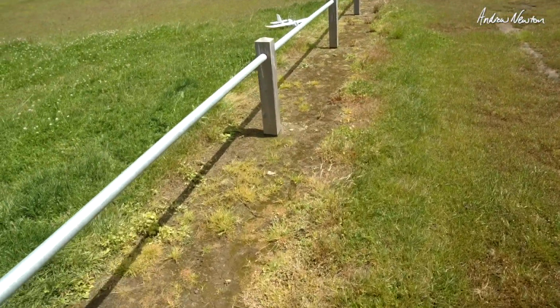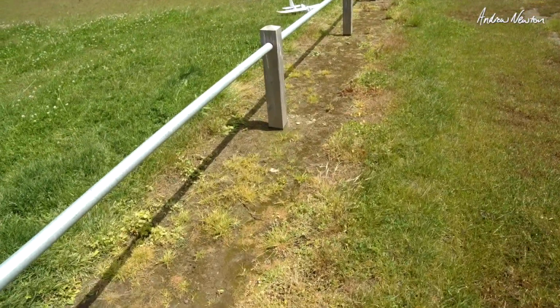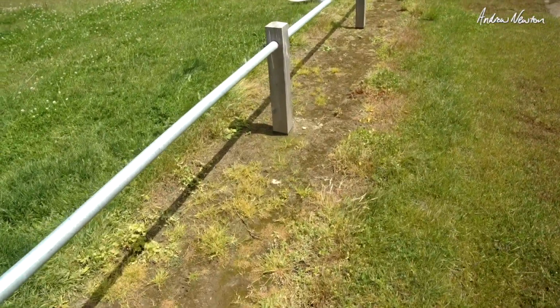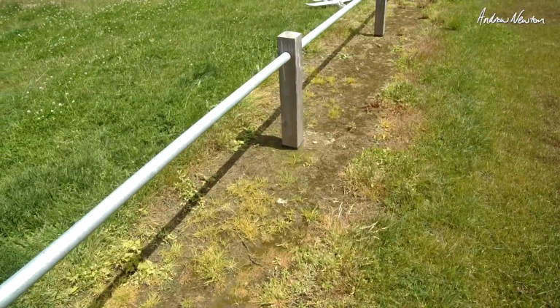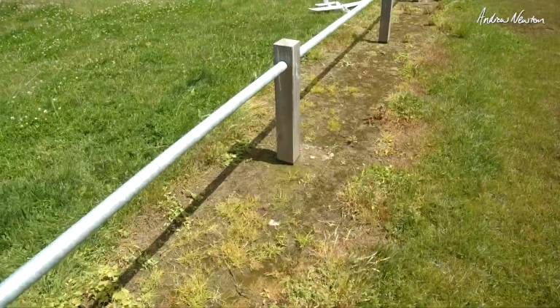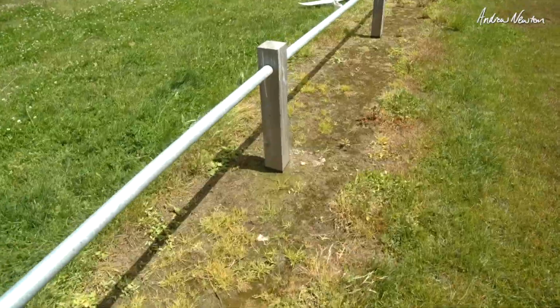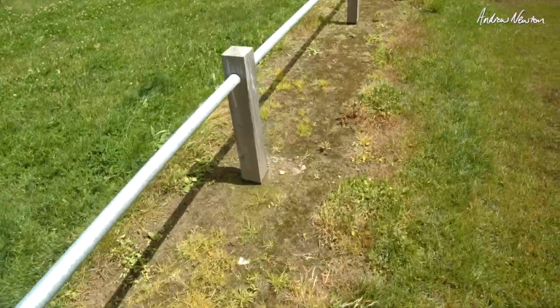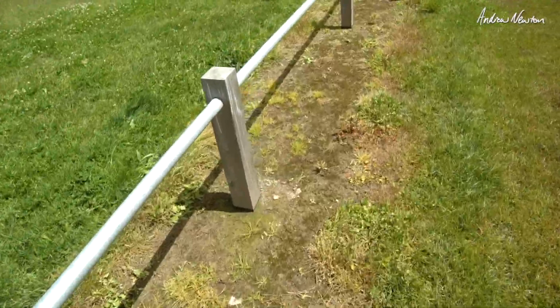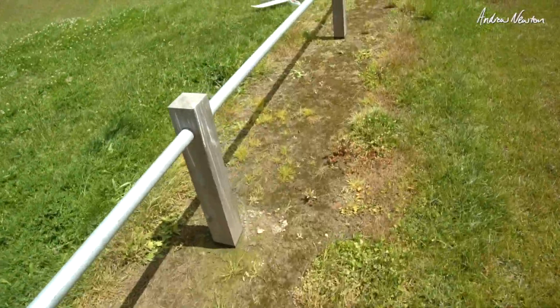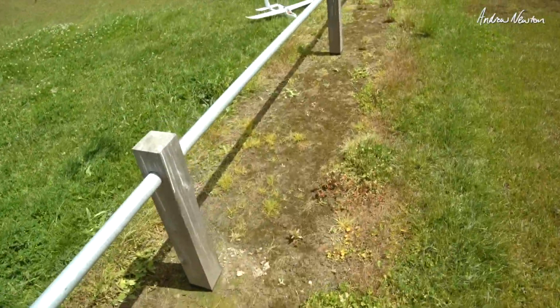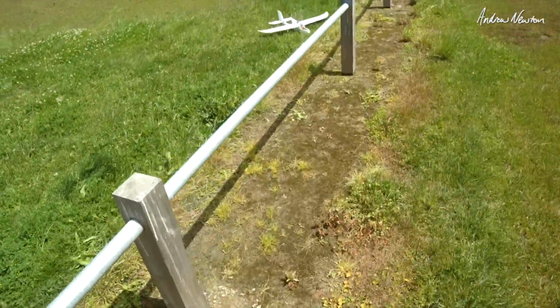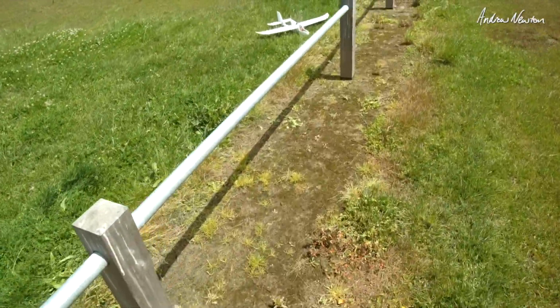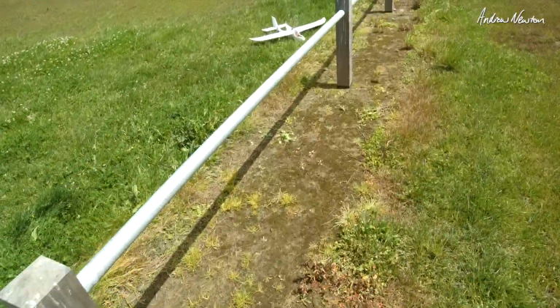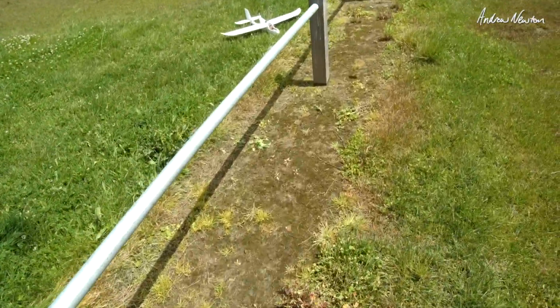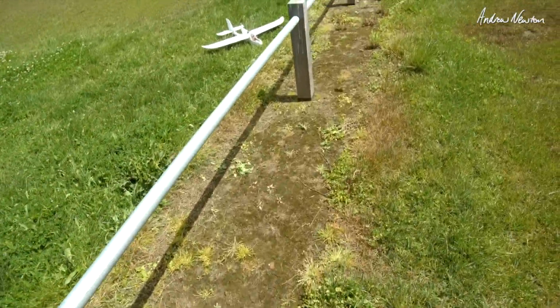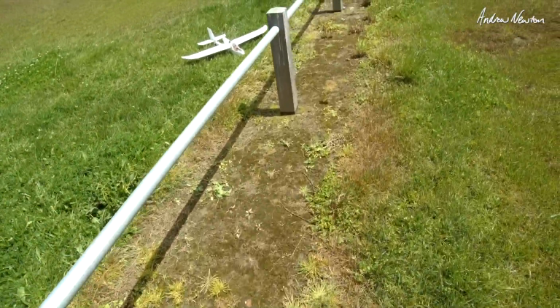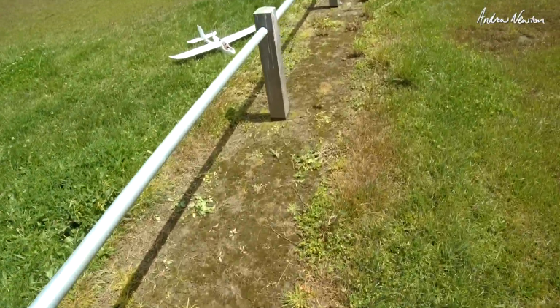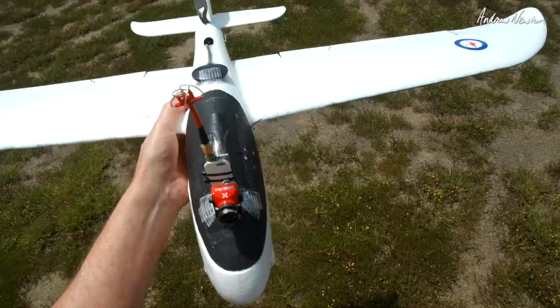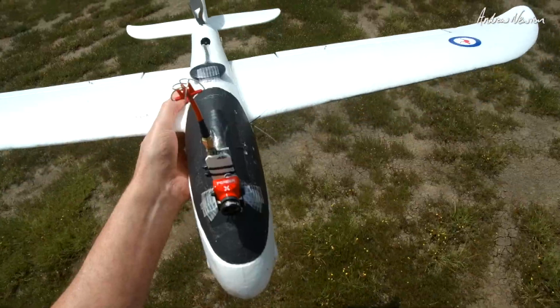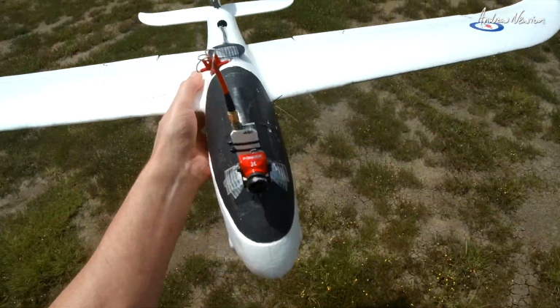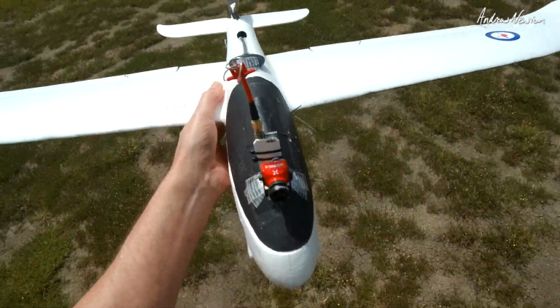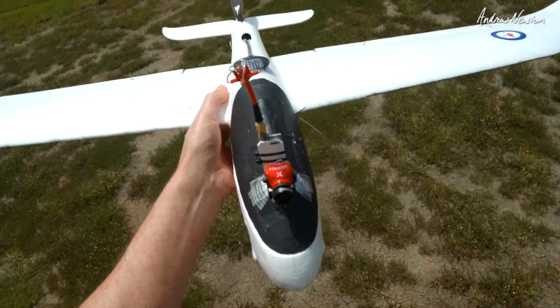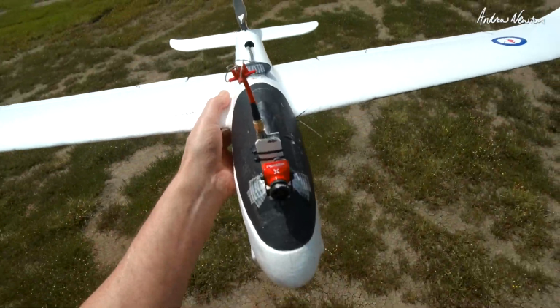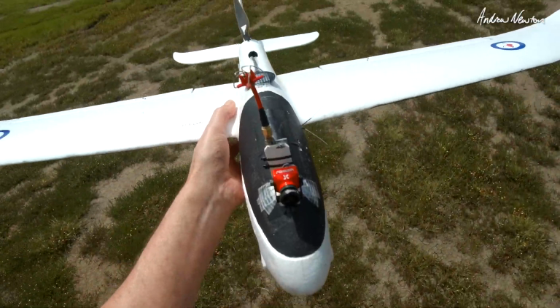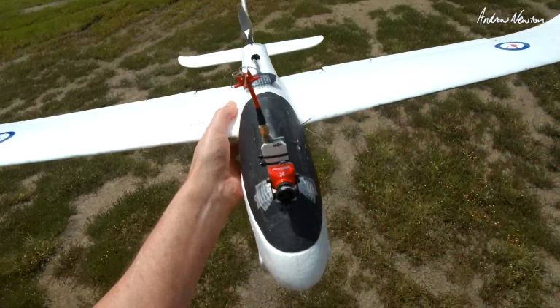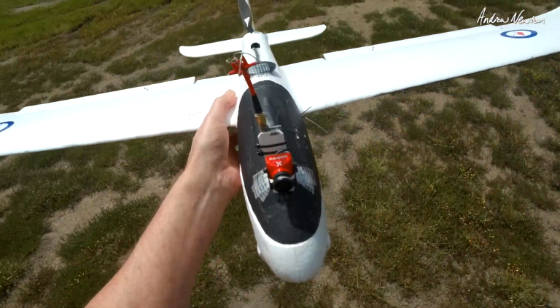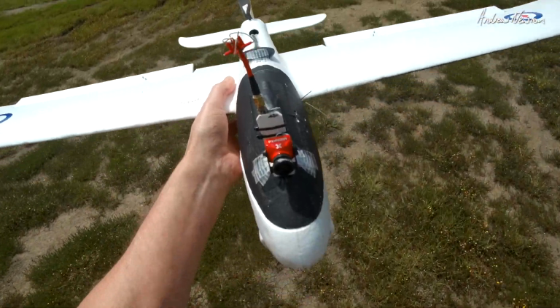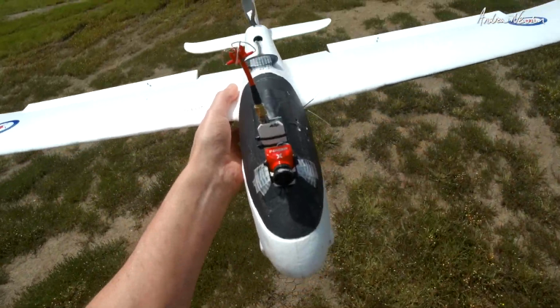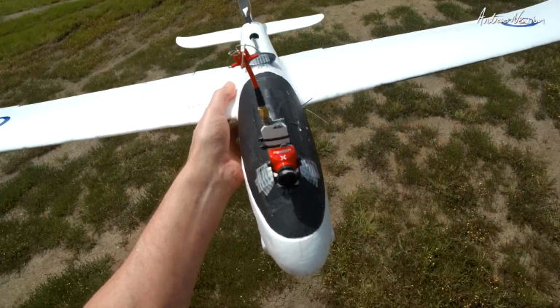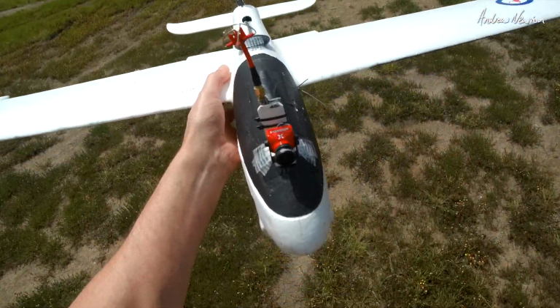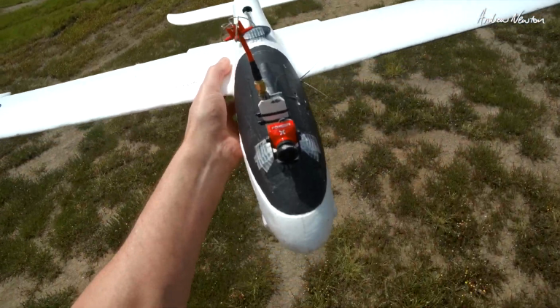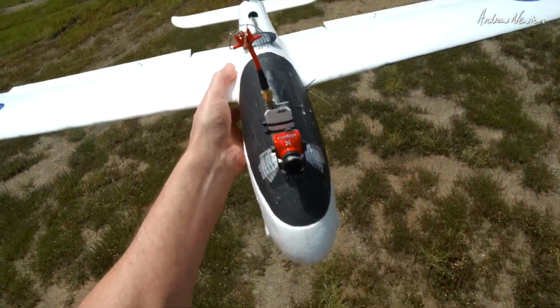Phew, didn't want to come down. Let's go!